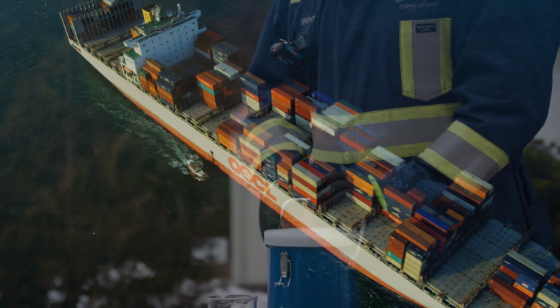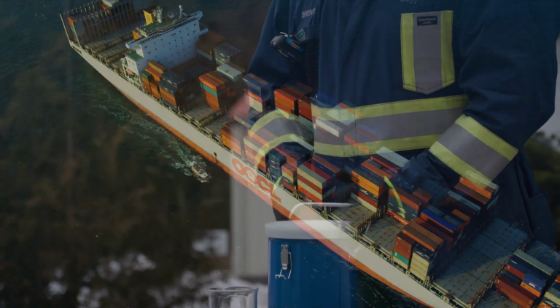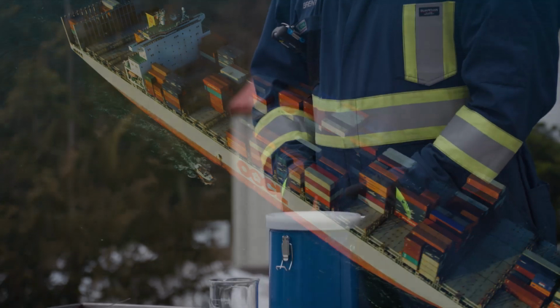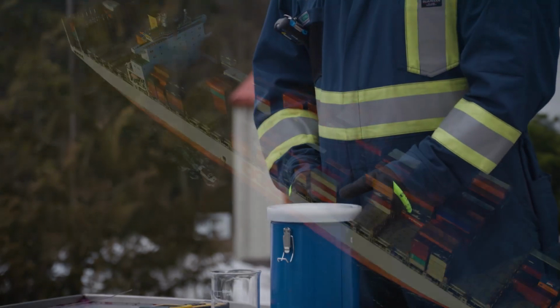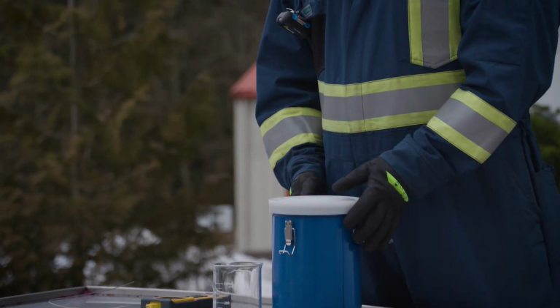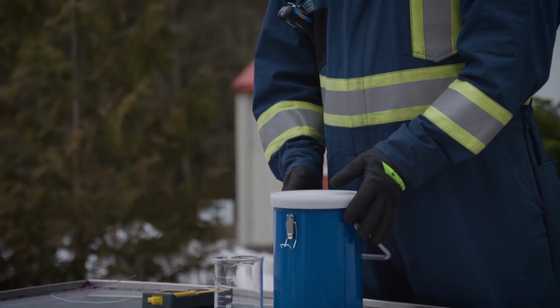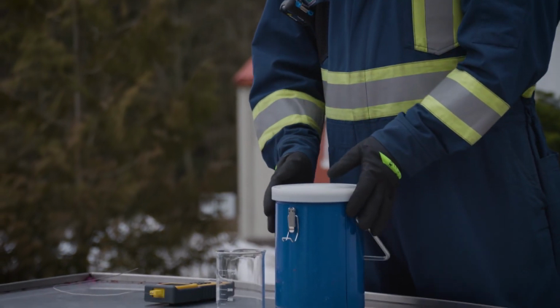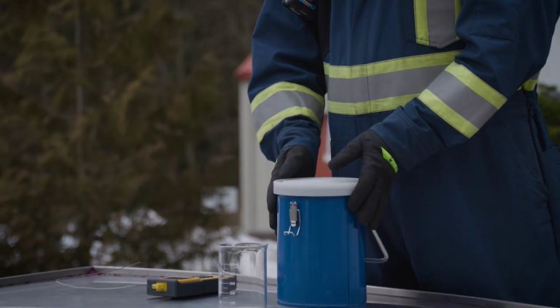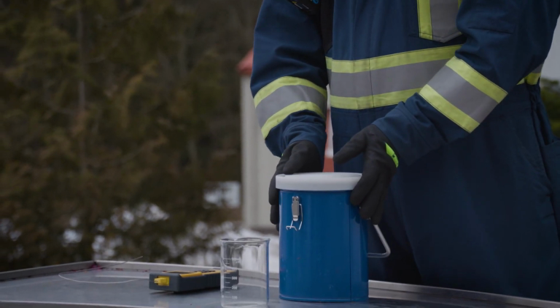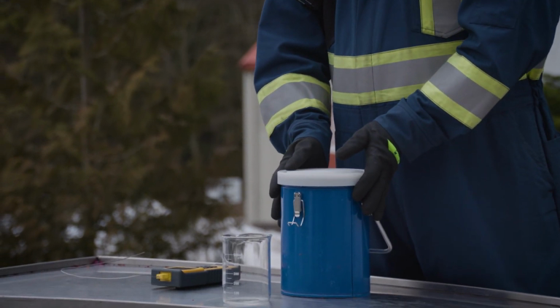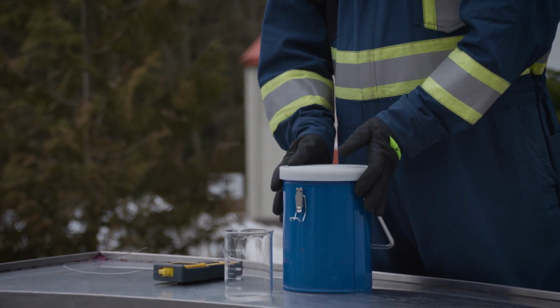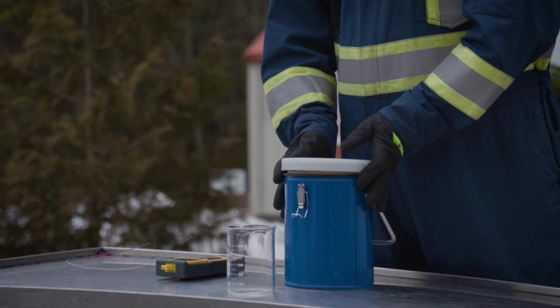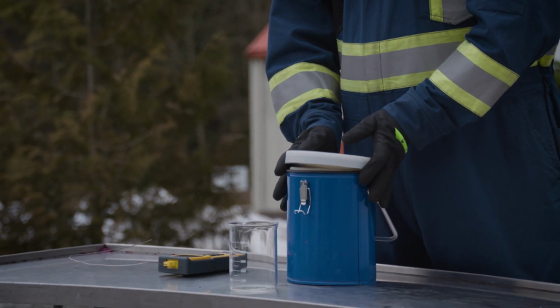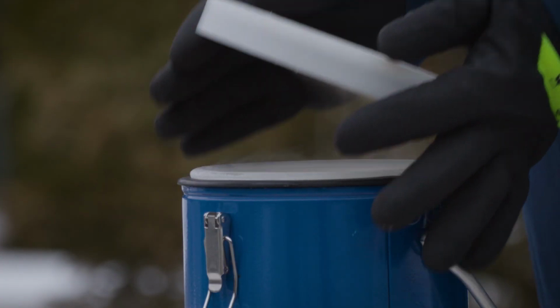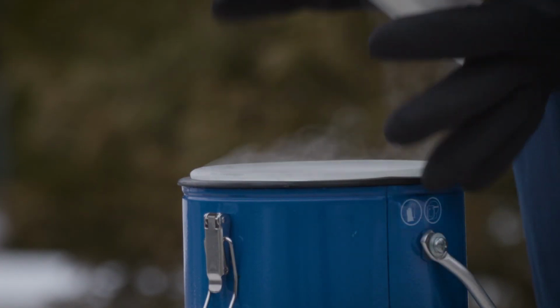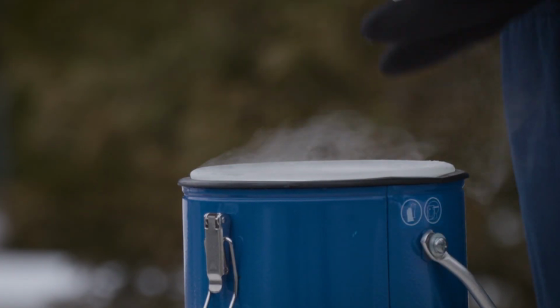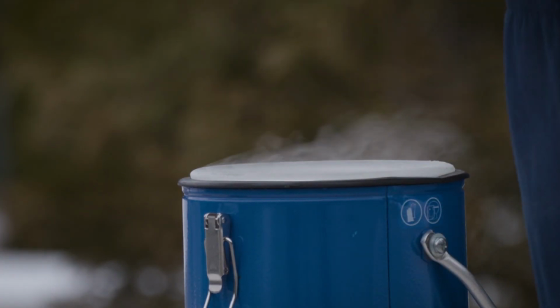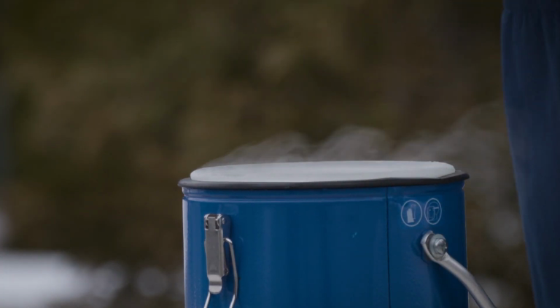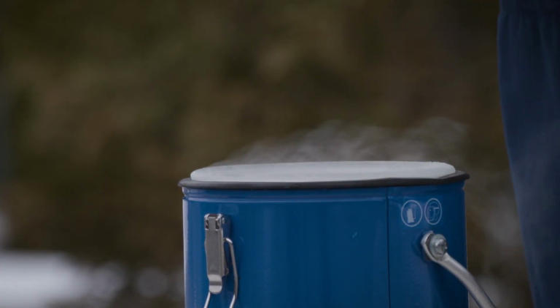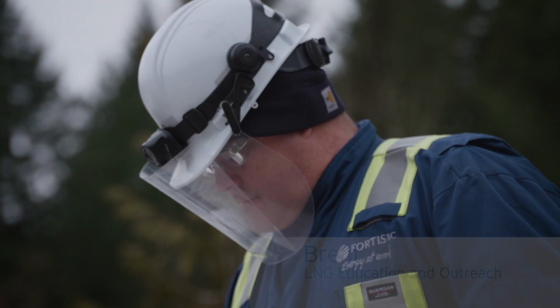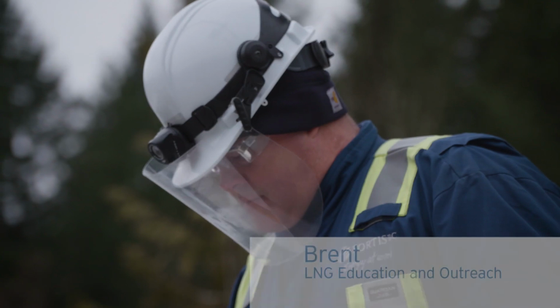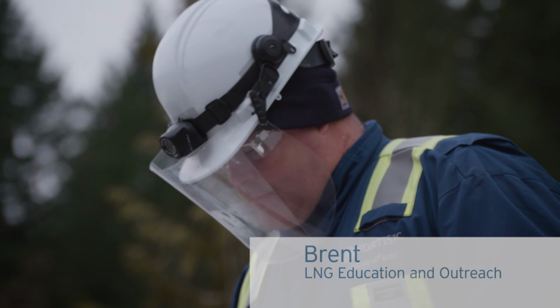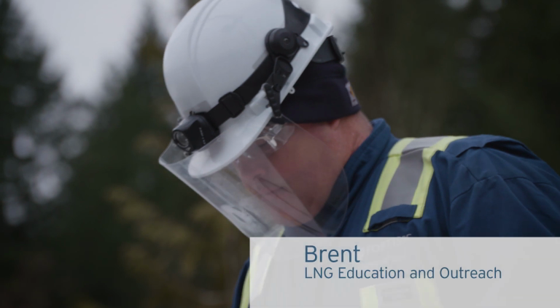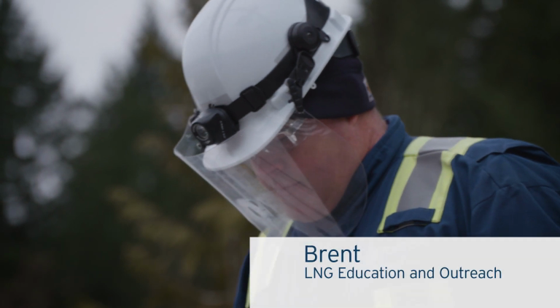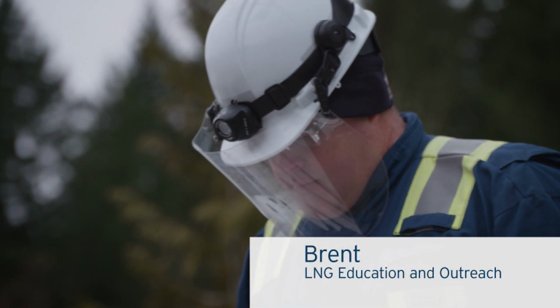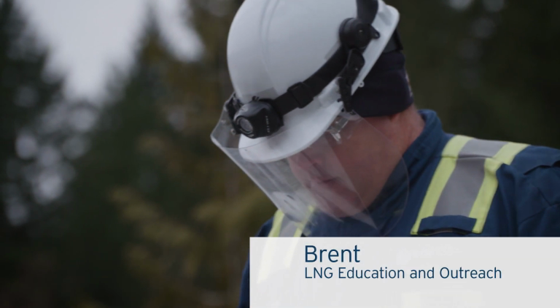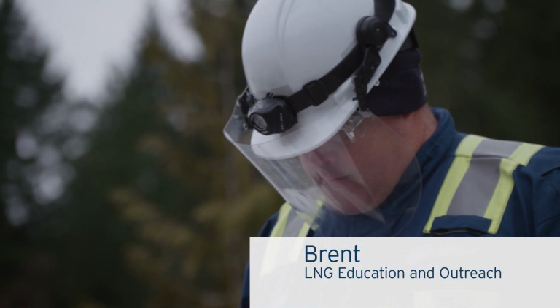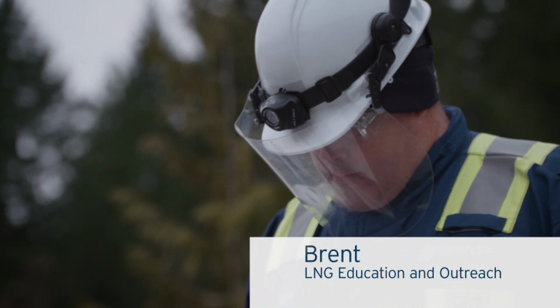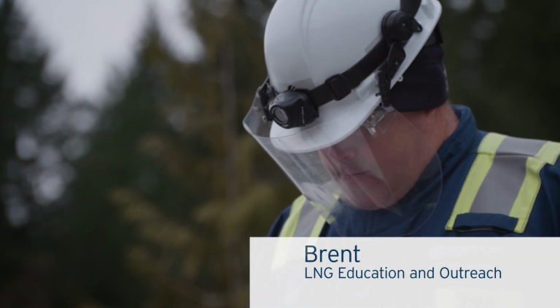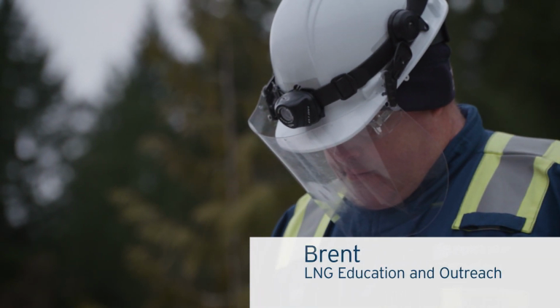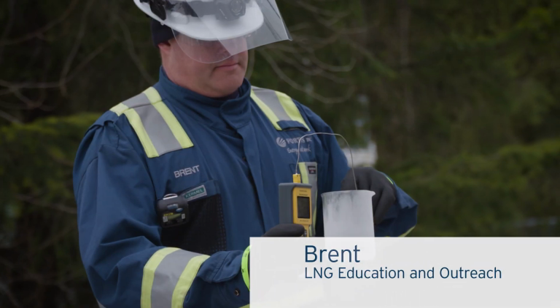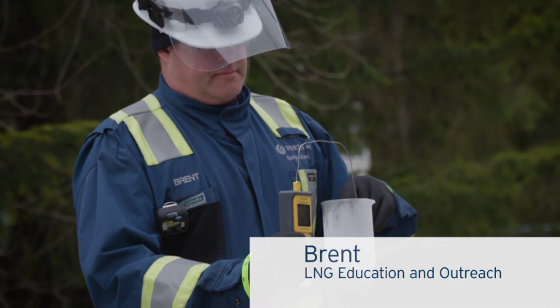We've been working safely with LNG for more than 40 years. My job is to train others how to work safely with LNG too.